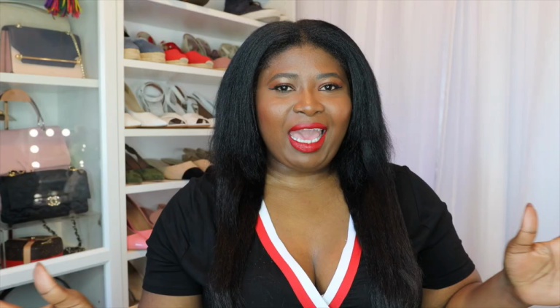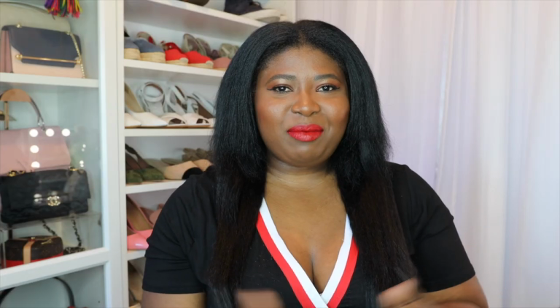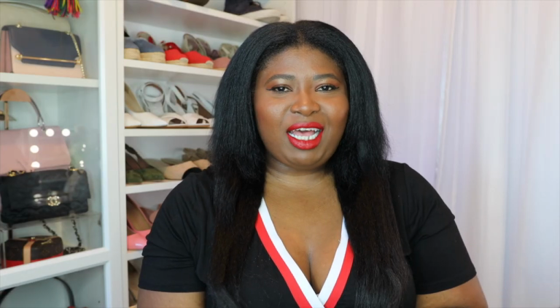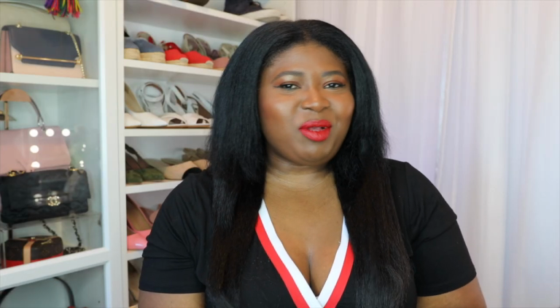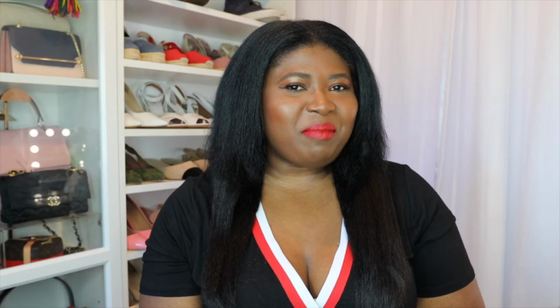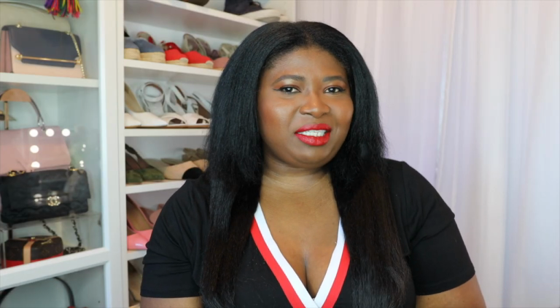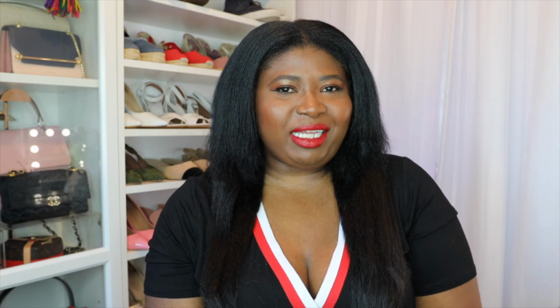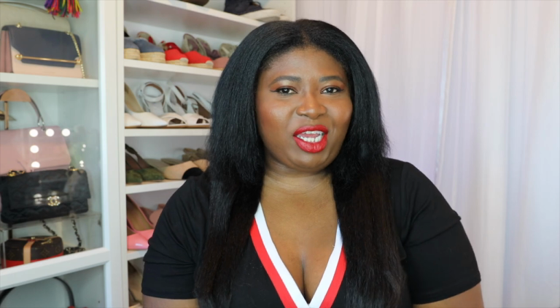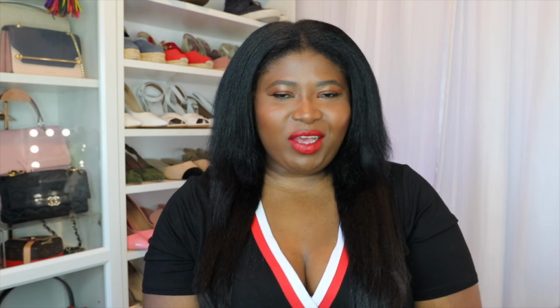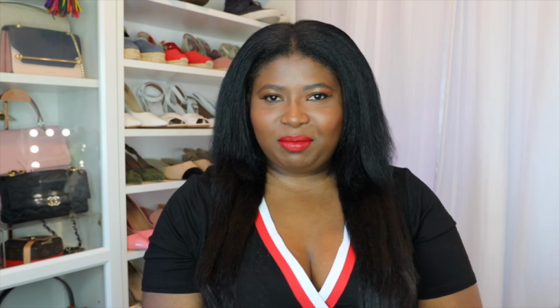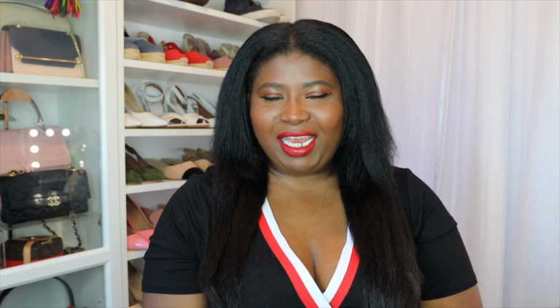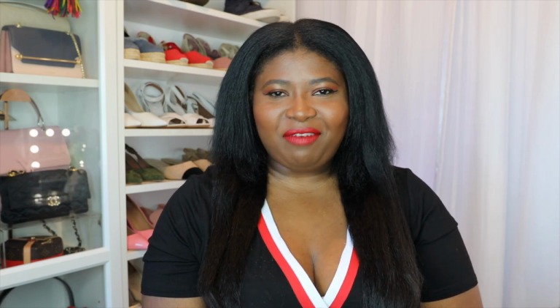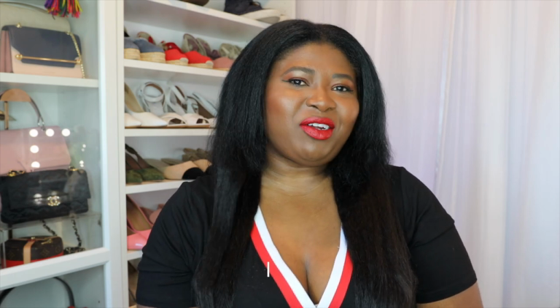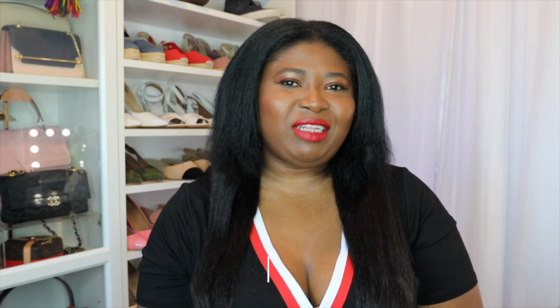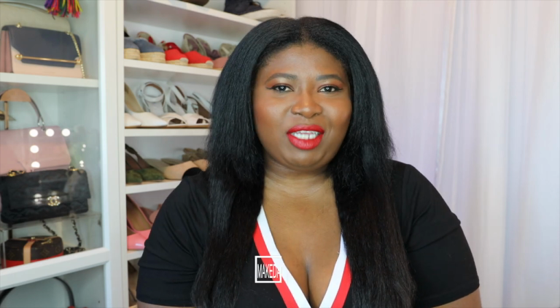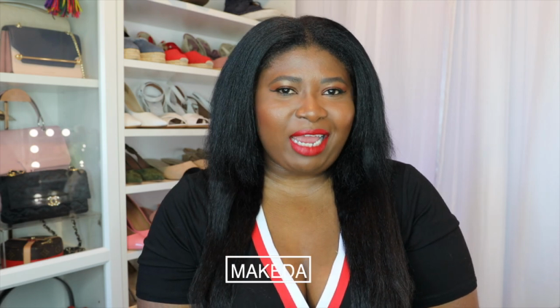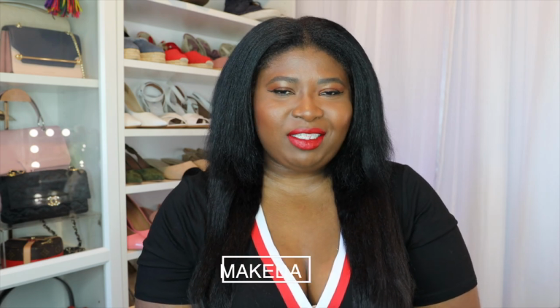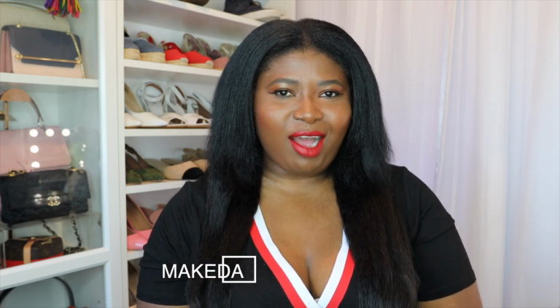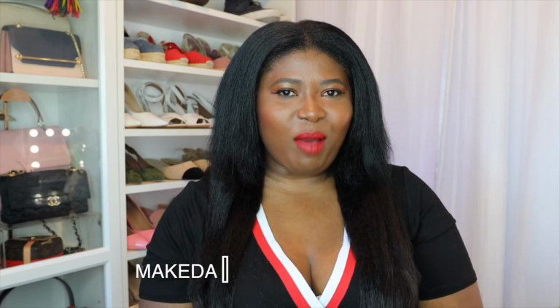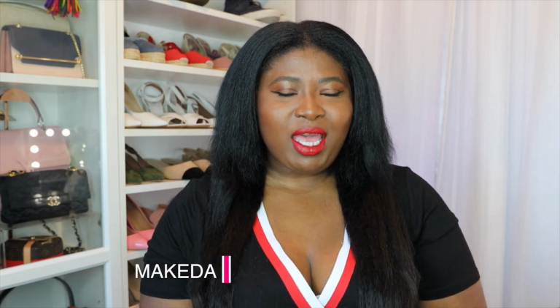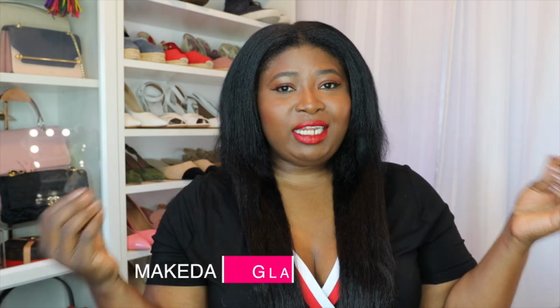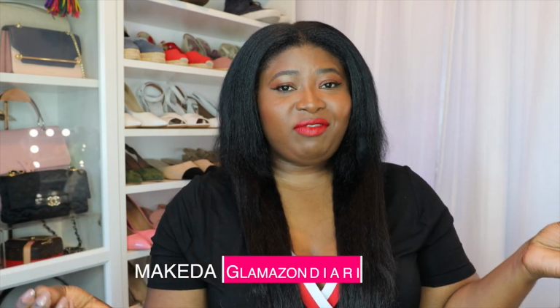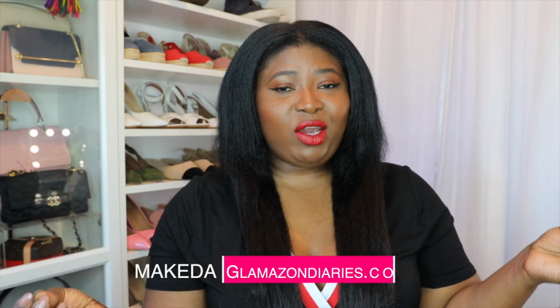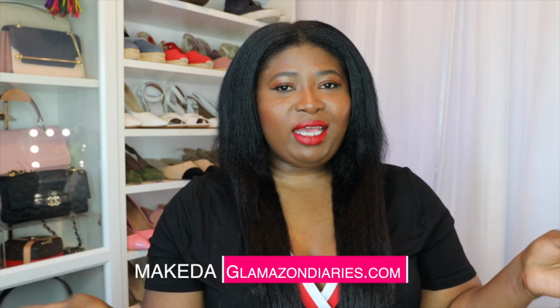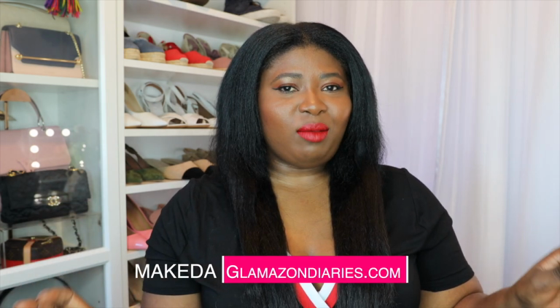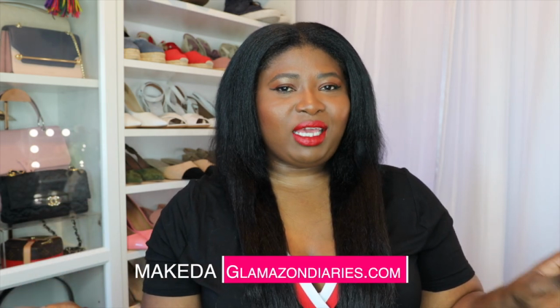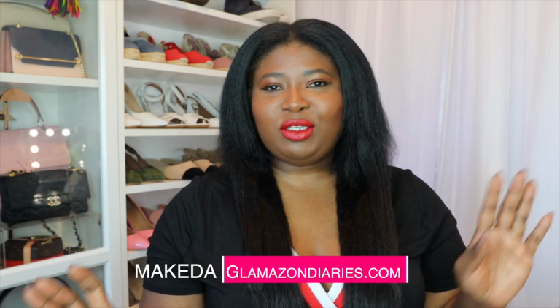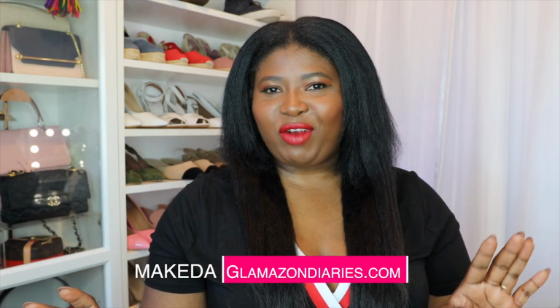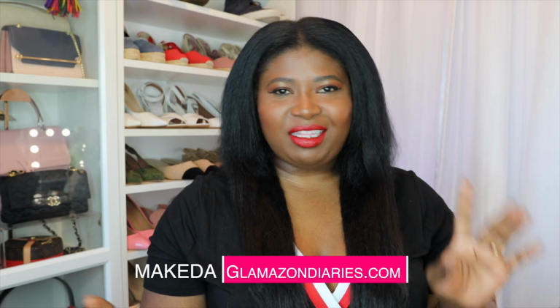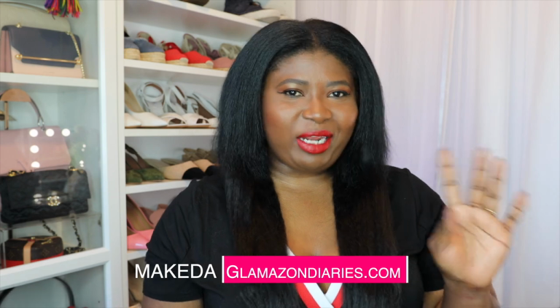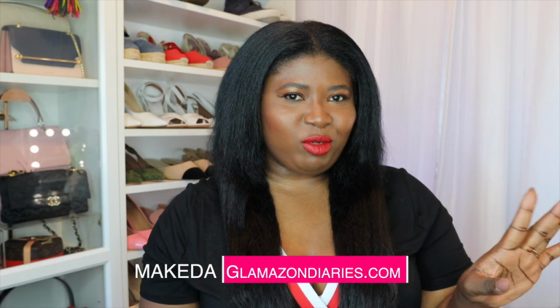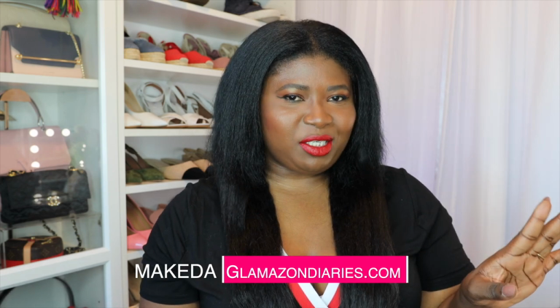Hey Glamazons, welcome back to my channel. It's Makeda, founder of GlamazonDiaries.com. Today's video is something a little different than what I normally do.